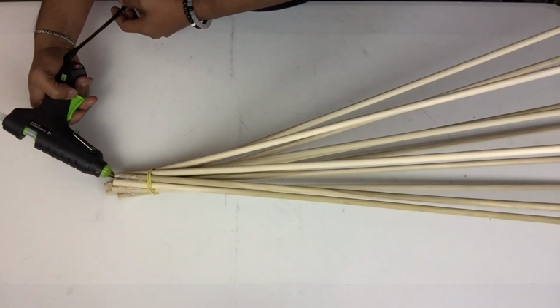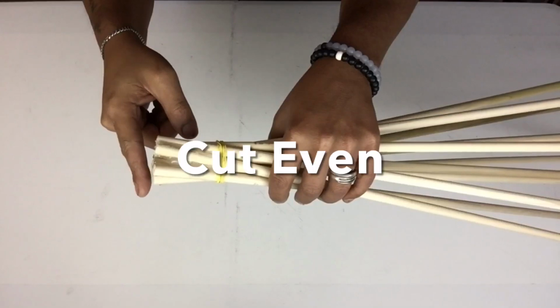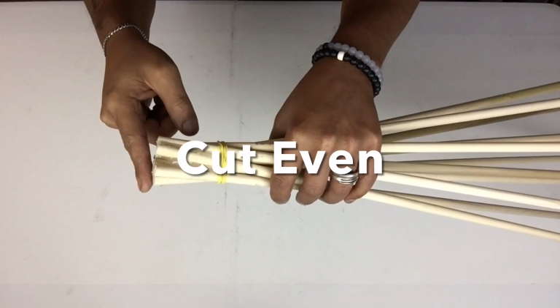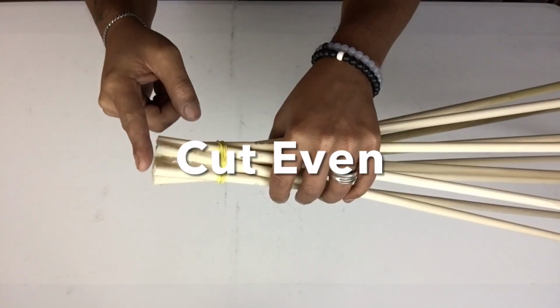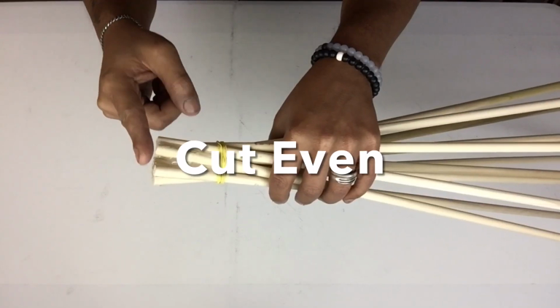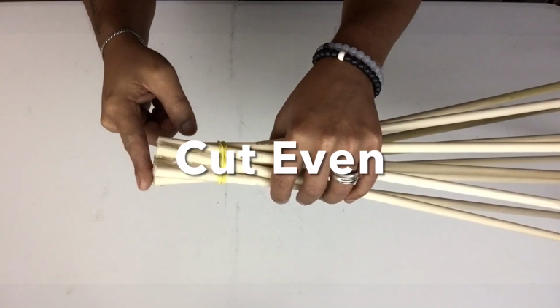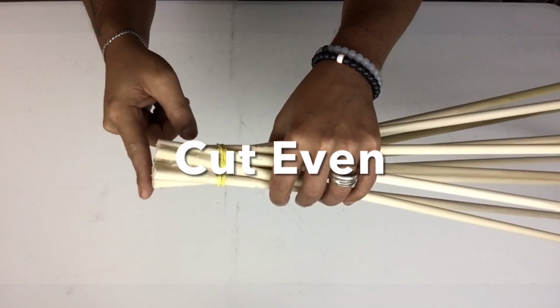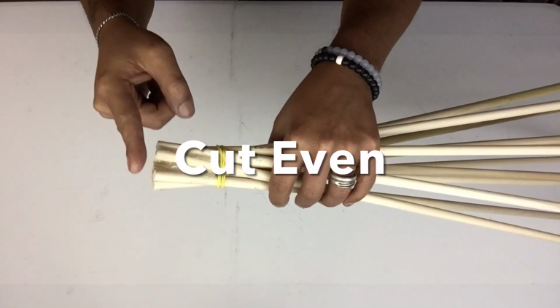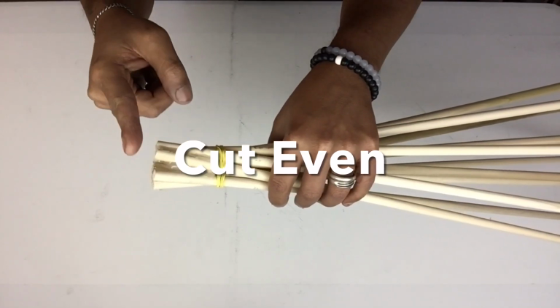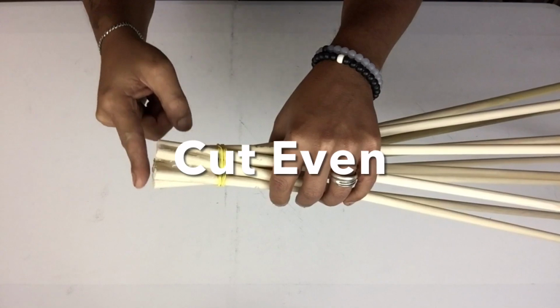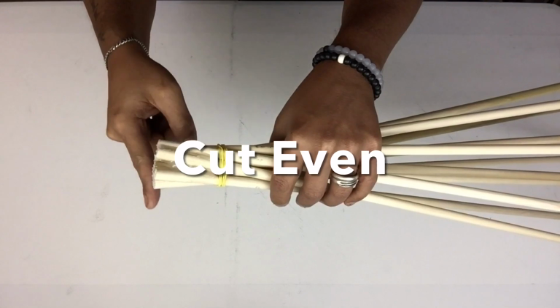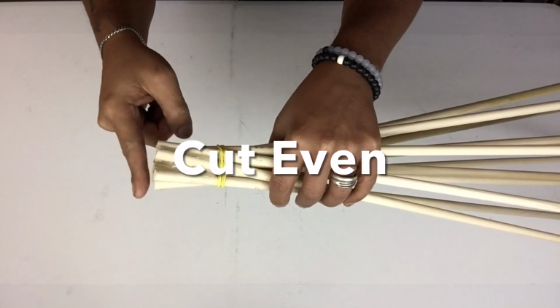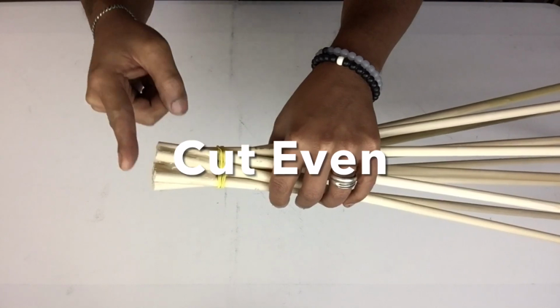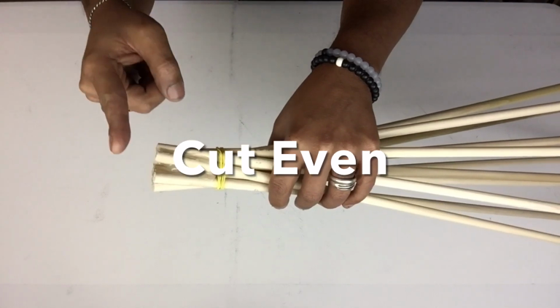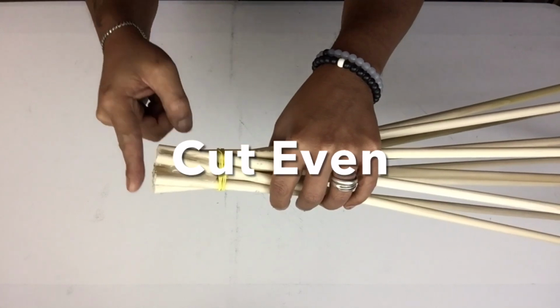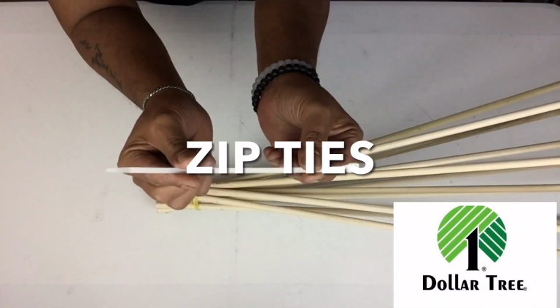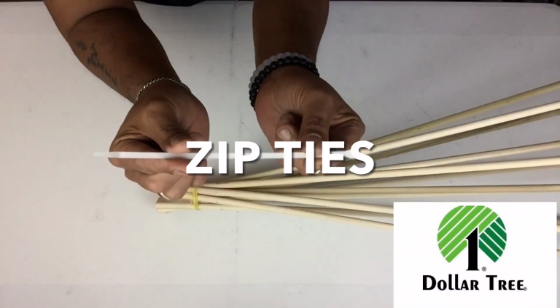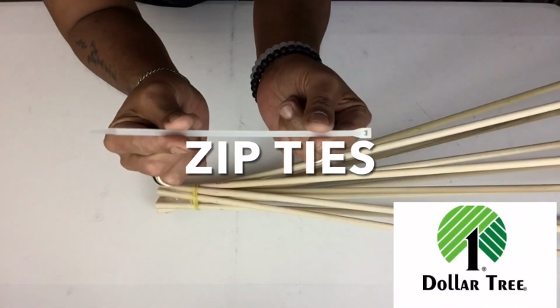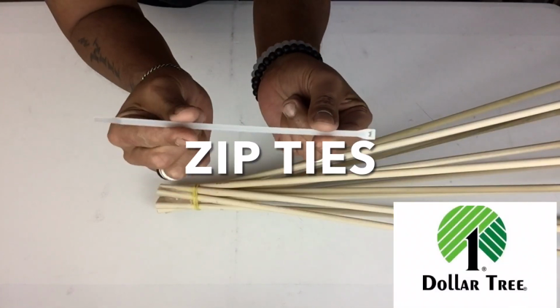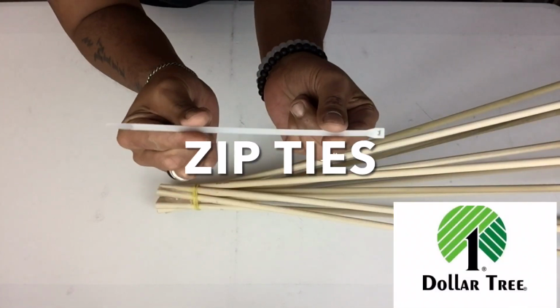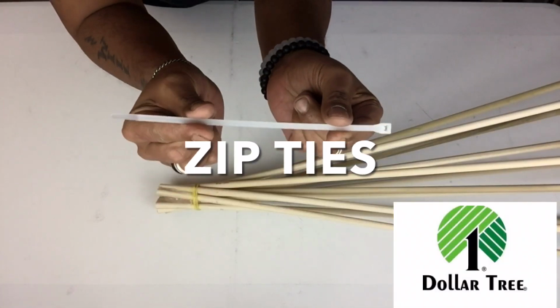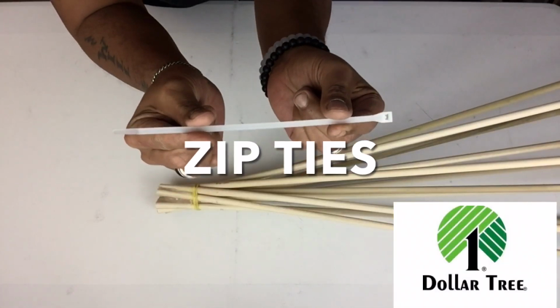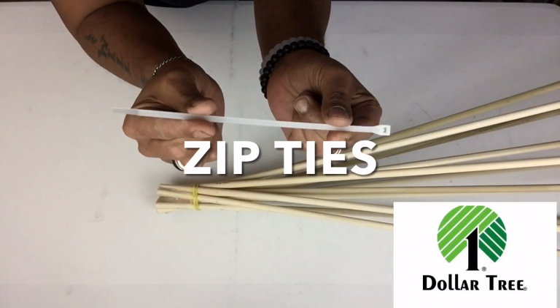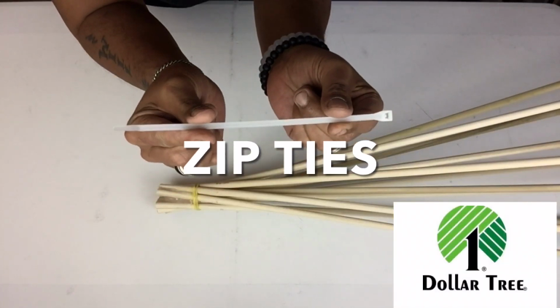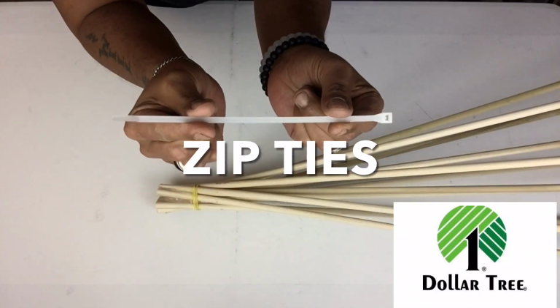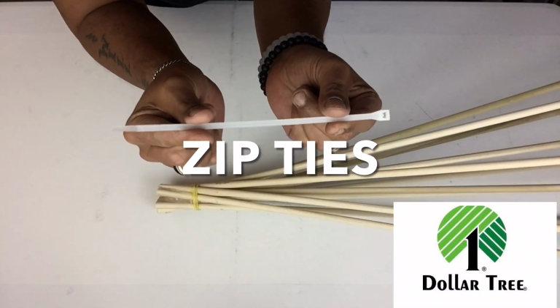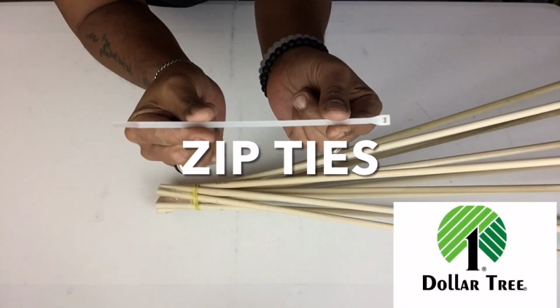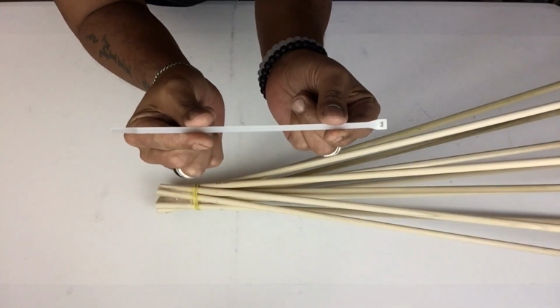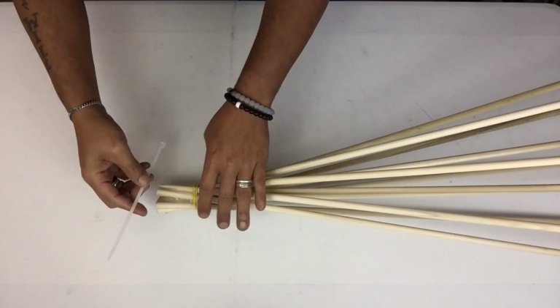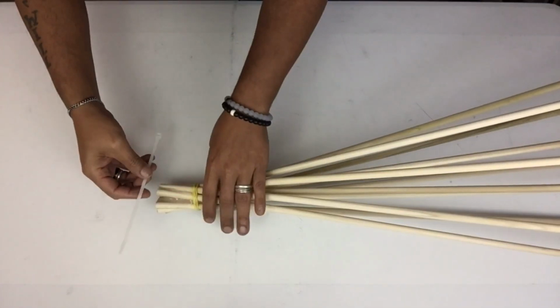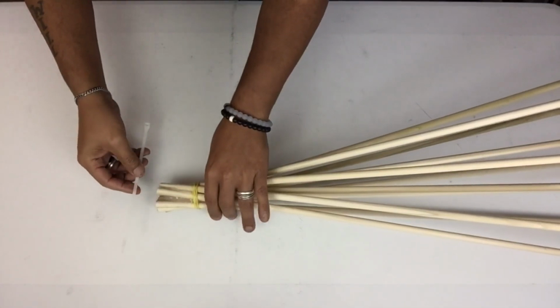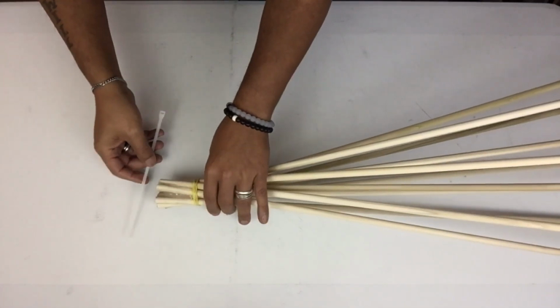Once it was dry I took a handsaw and cut it even, and next I'll be using two zip ties for a better hold.